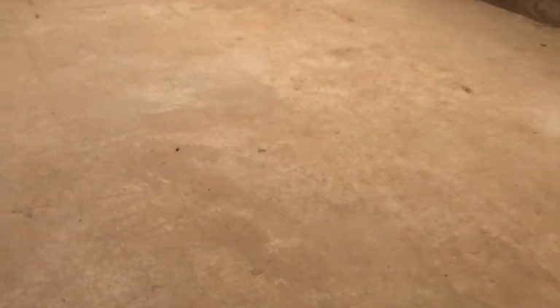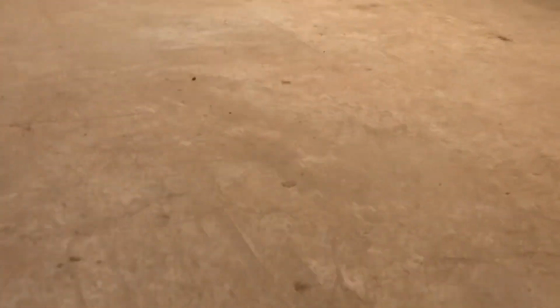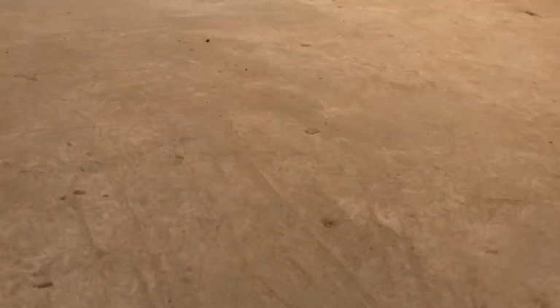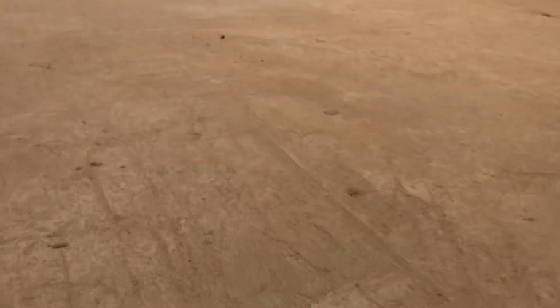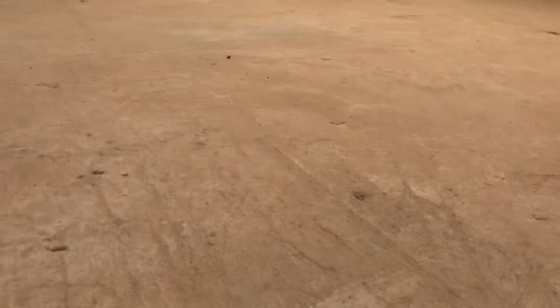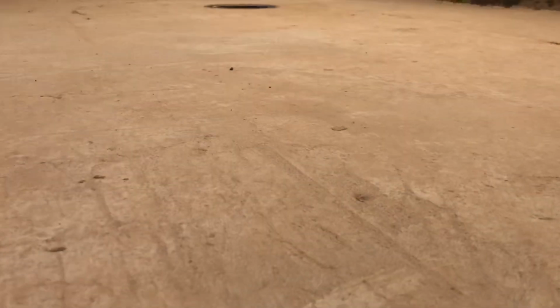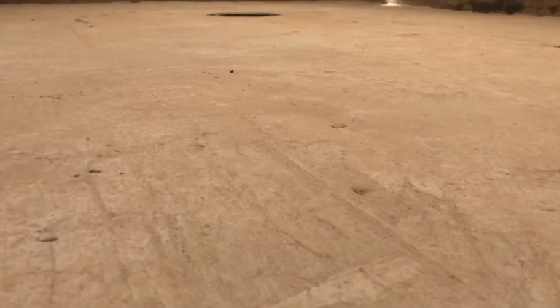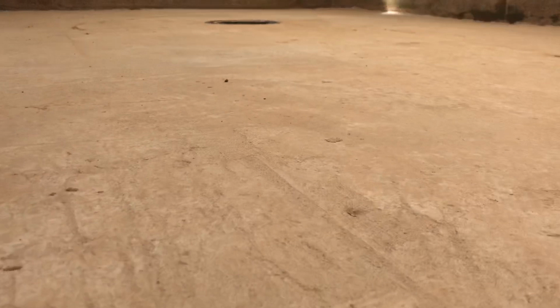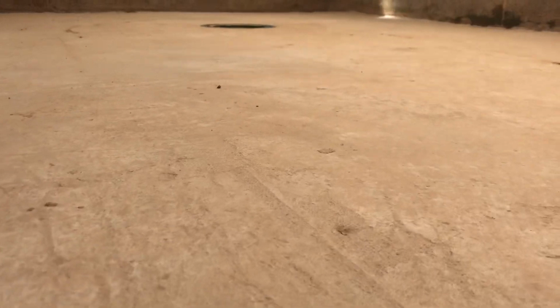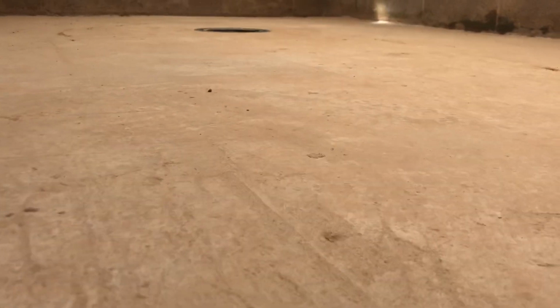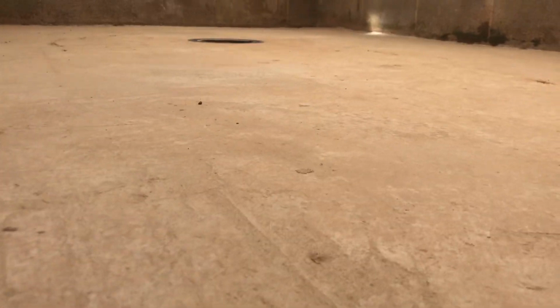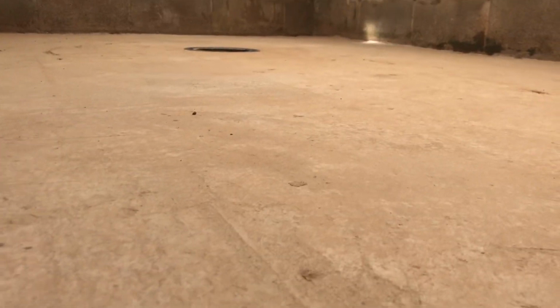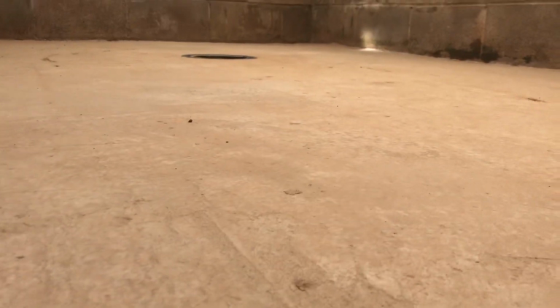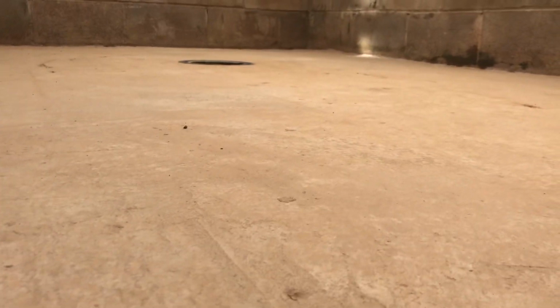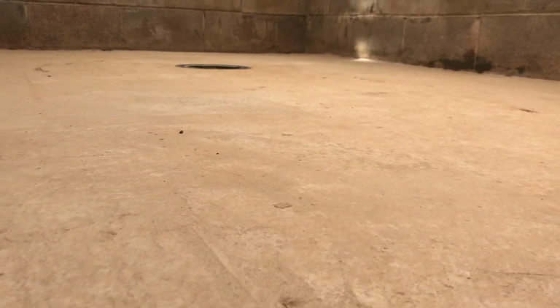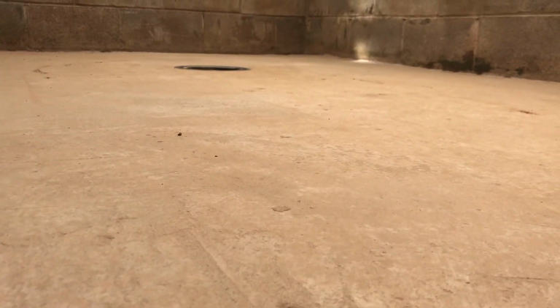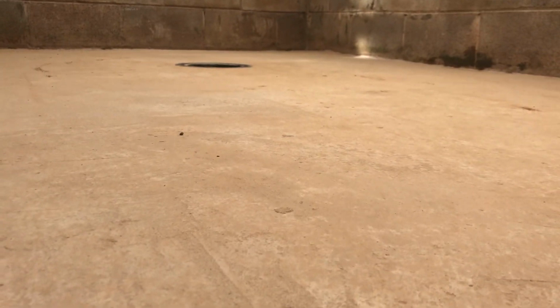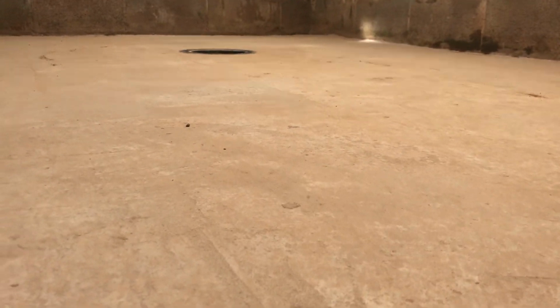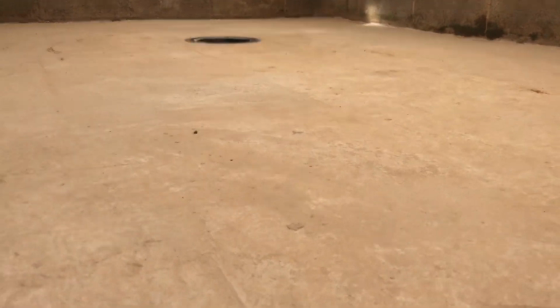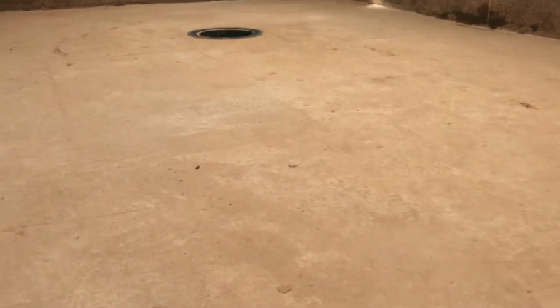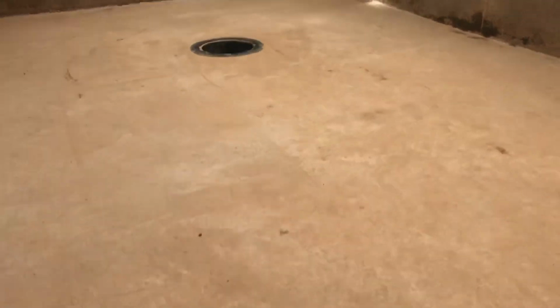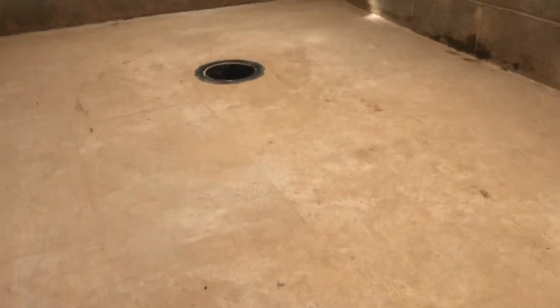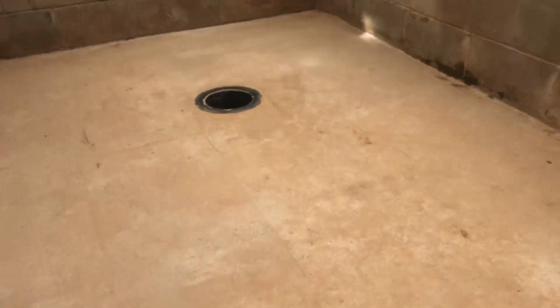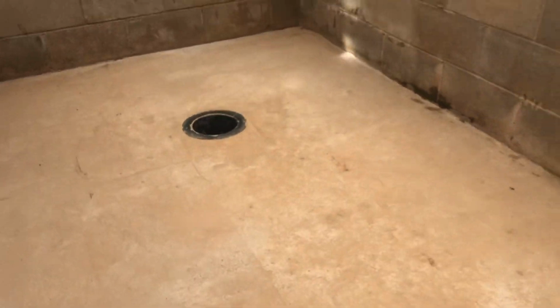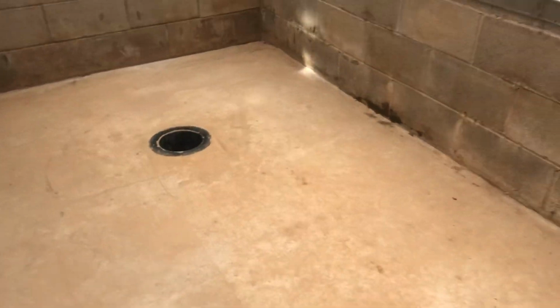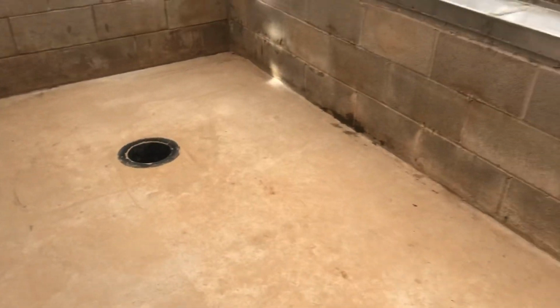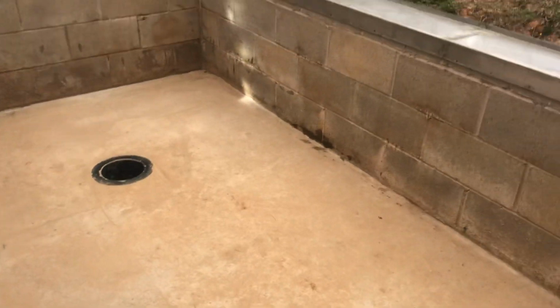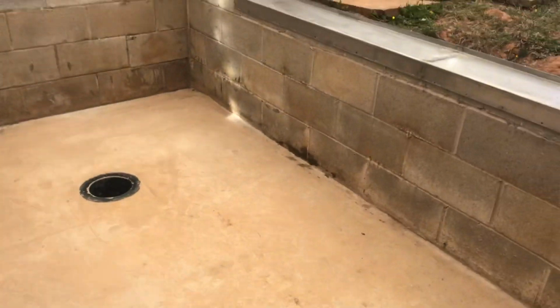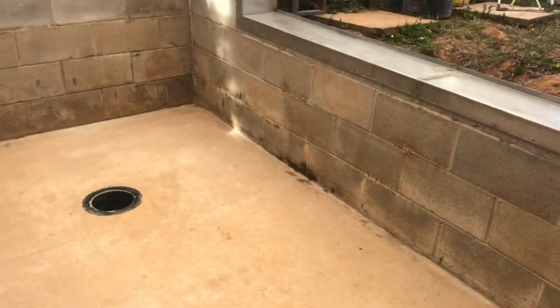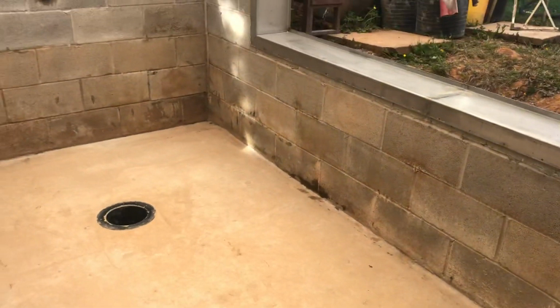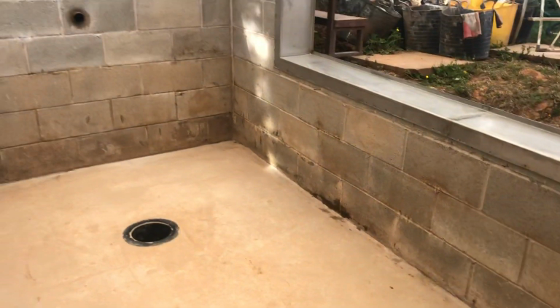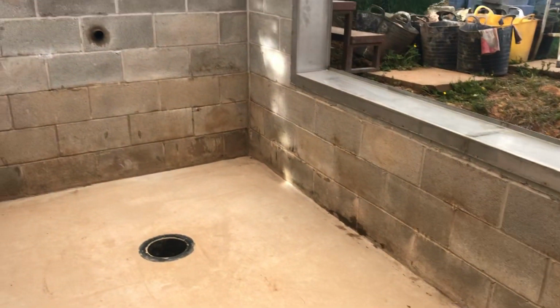Nice flat floor. Basically just doing a nice job.